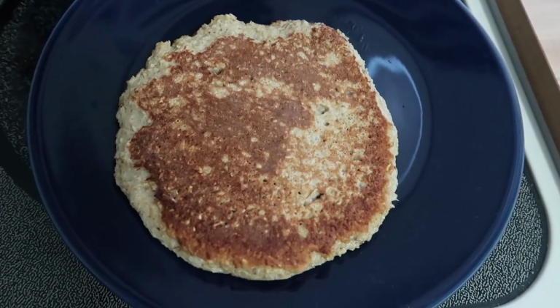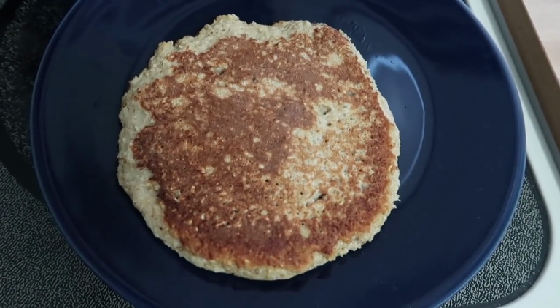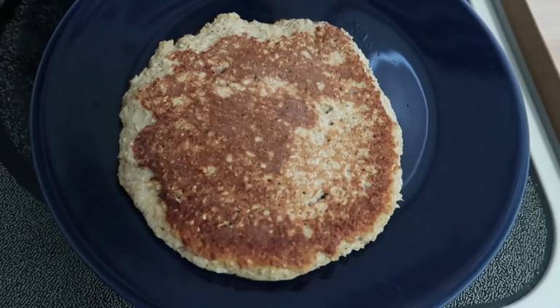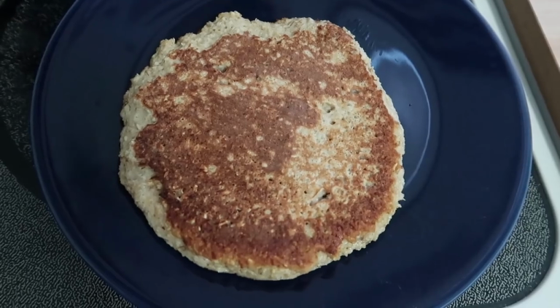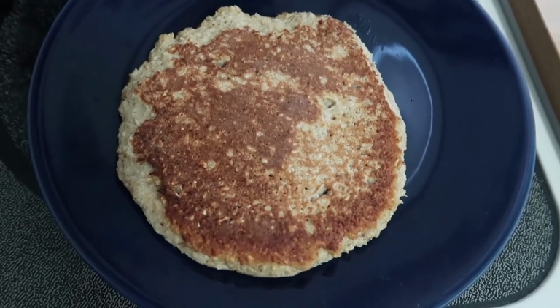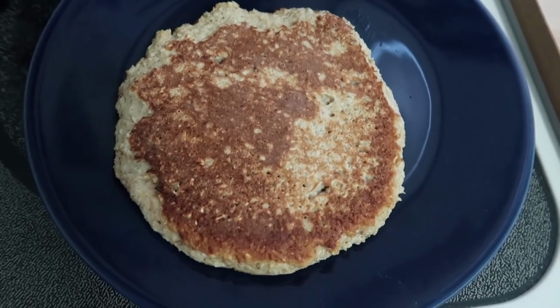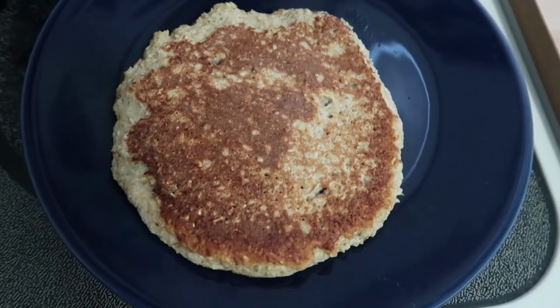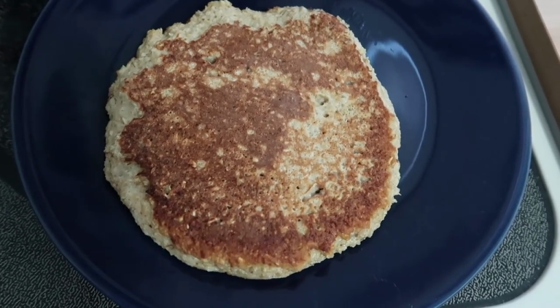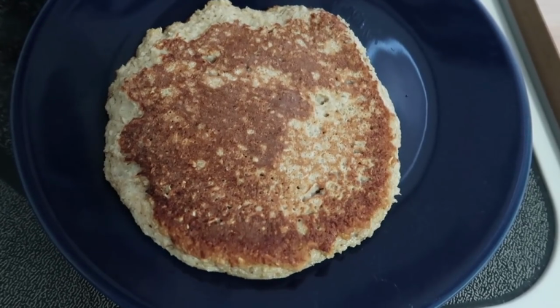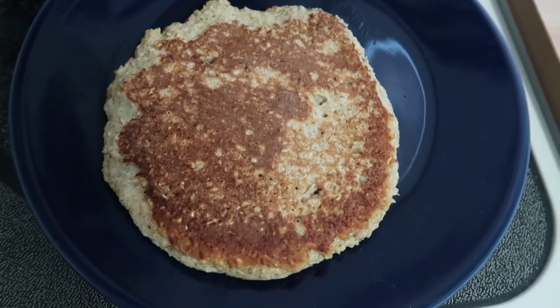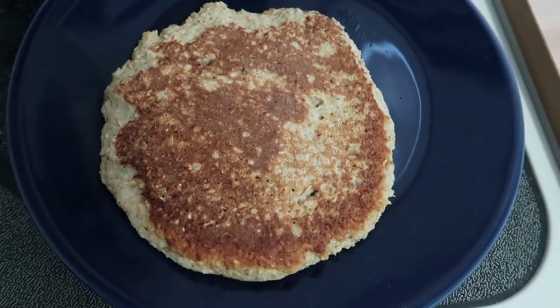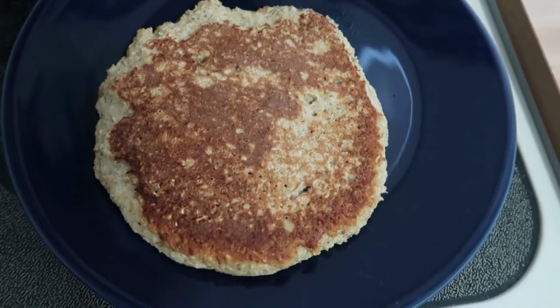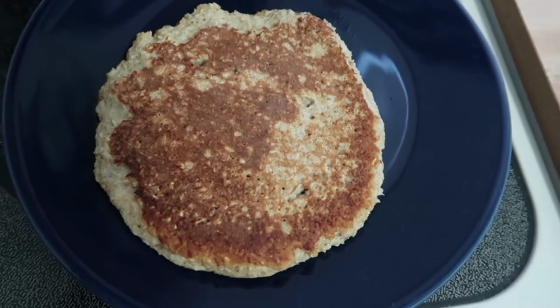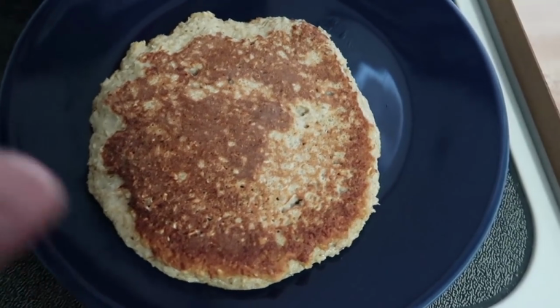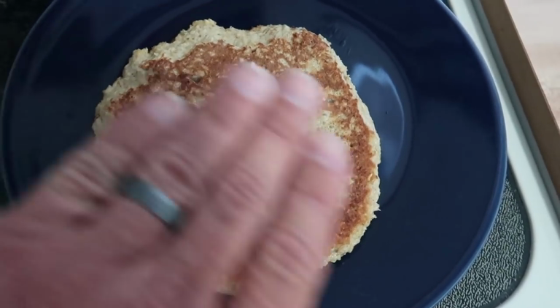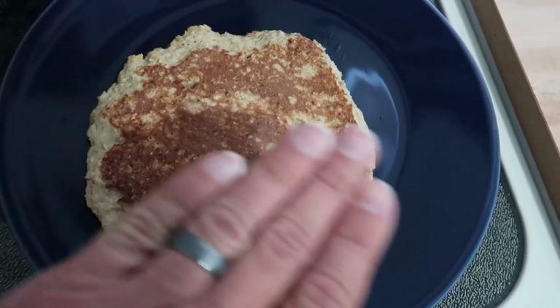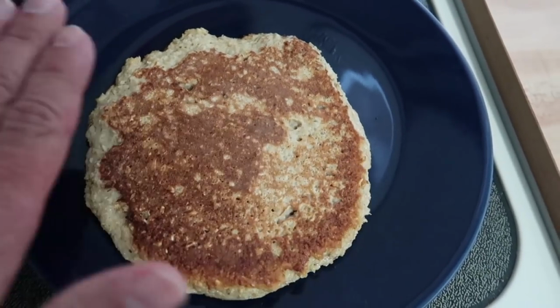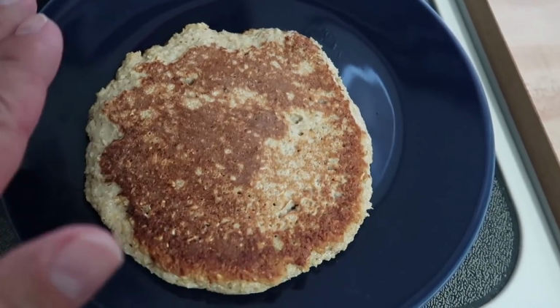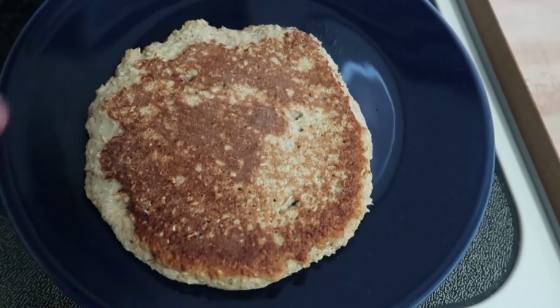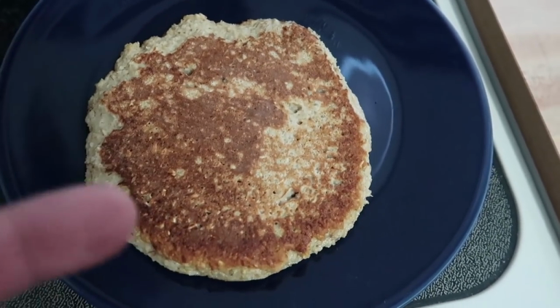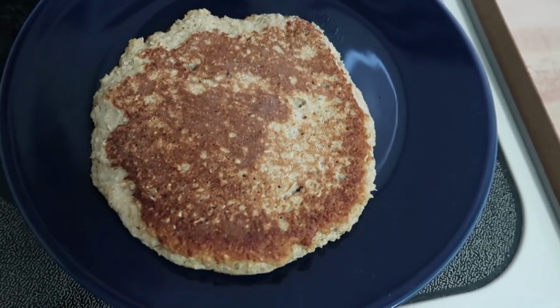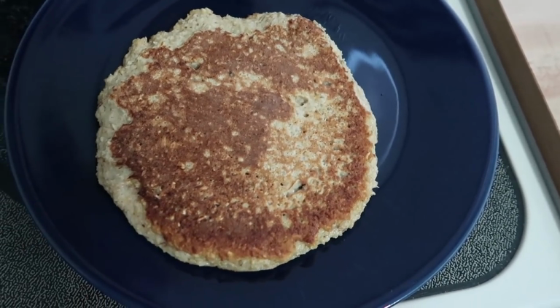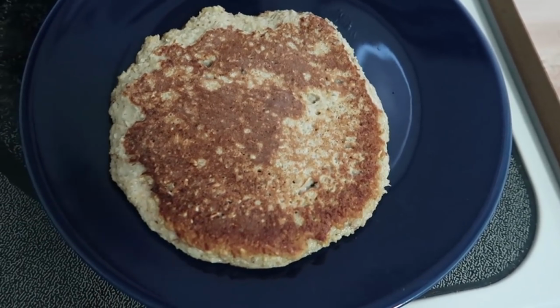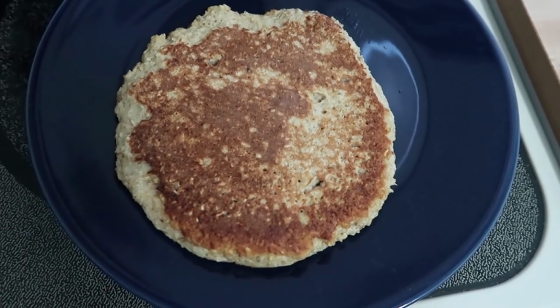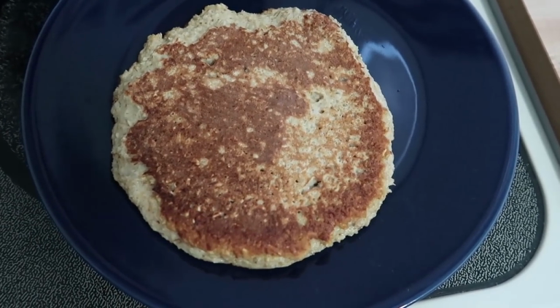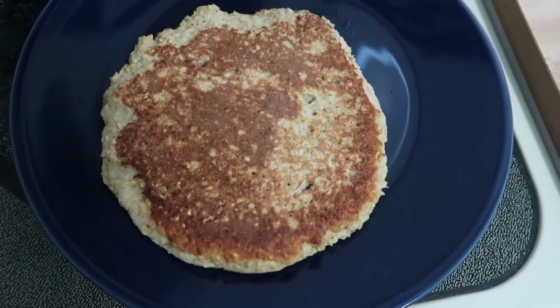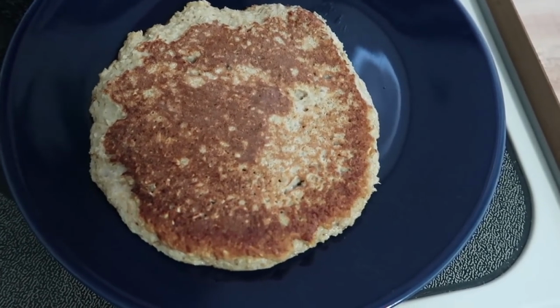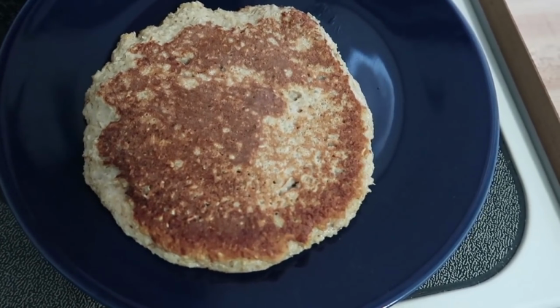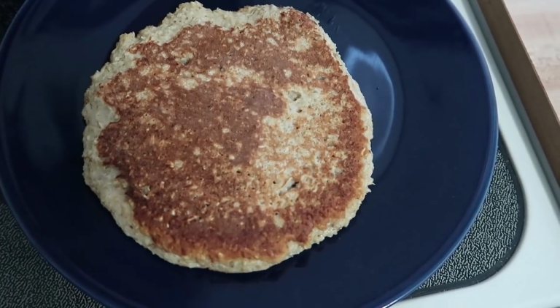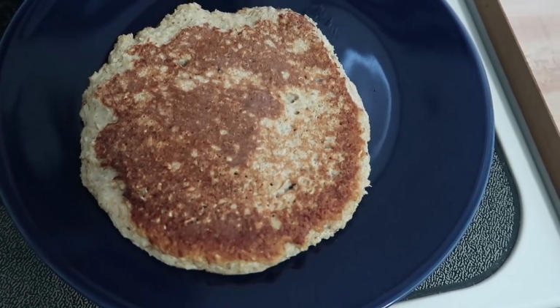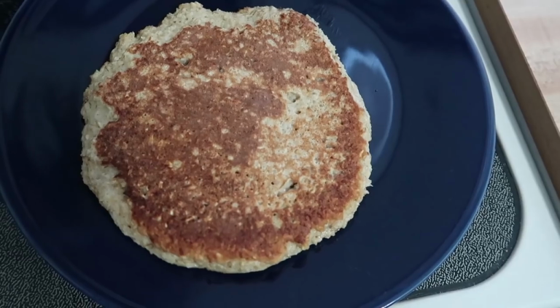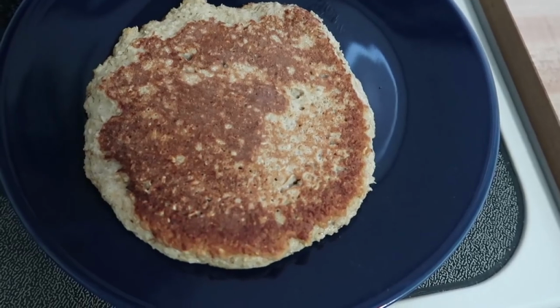As far as pancakes go, I know it's not uniform, but that's just how it turns out when it's oatmeal like this.